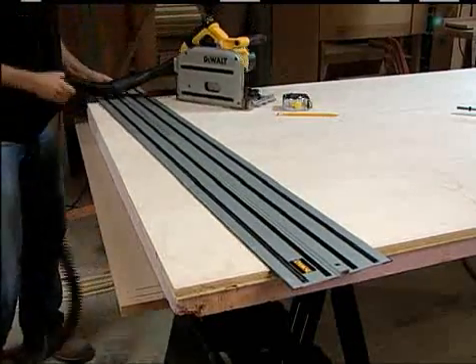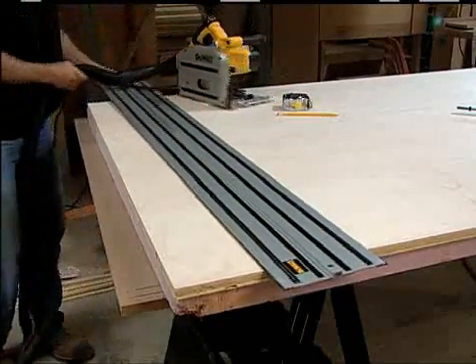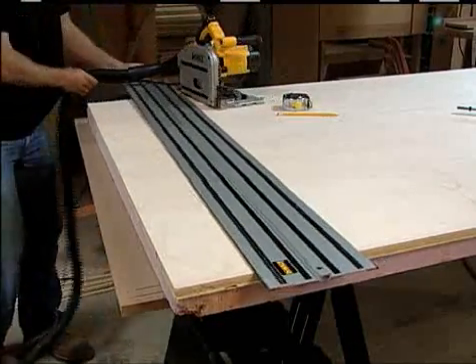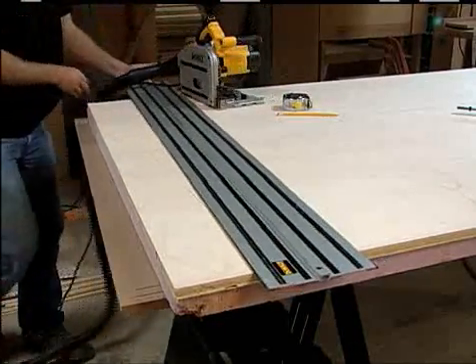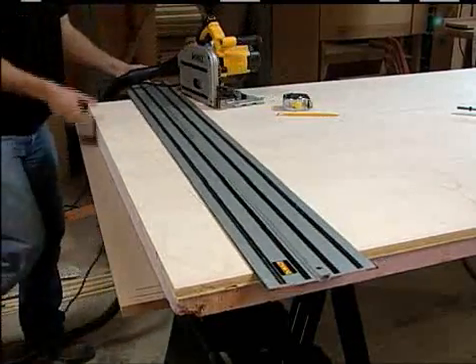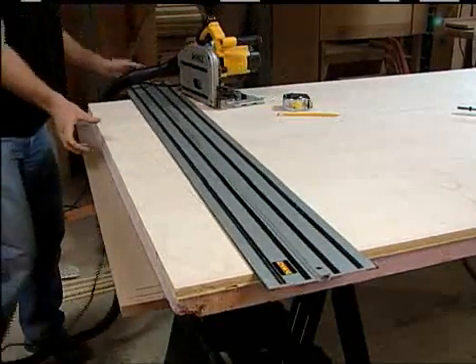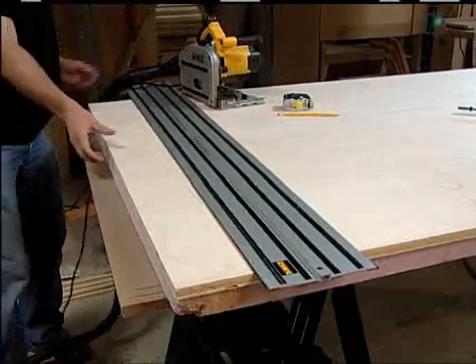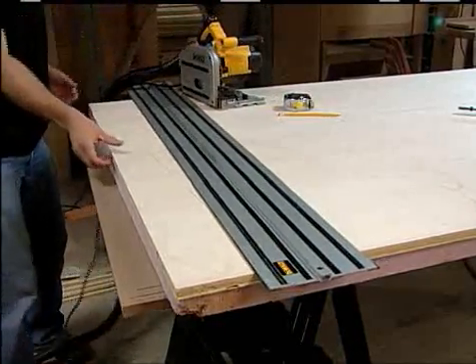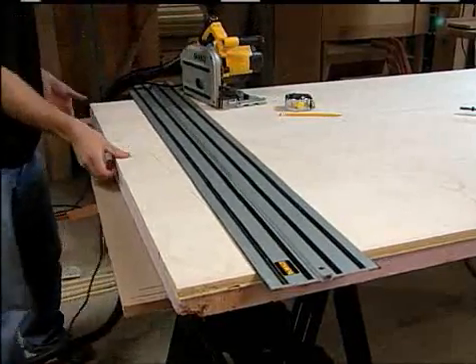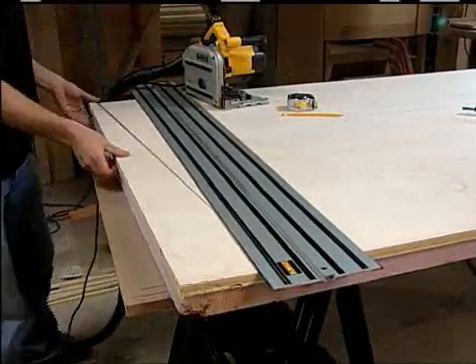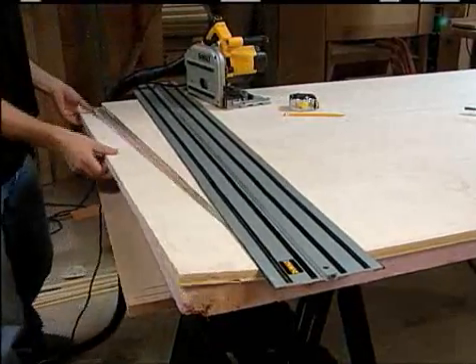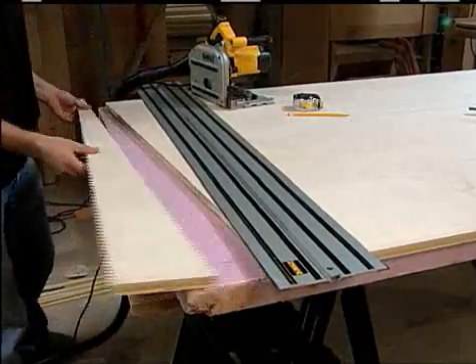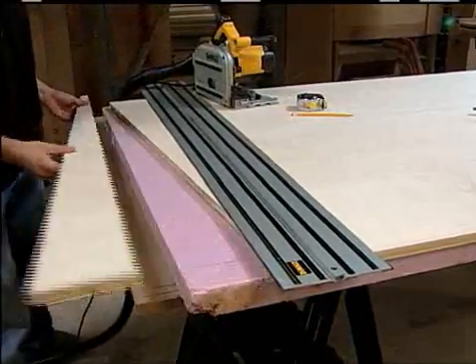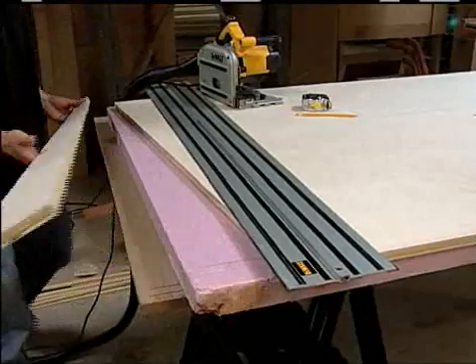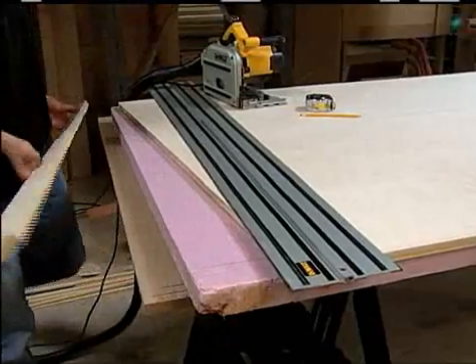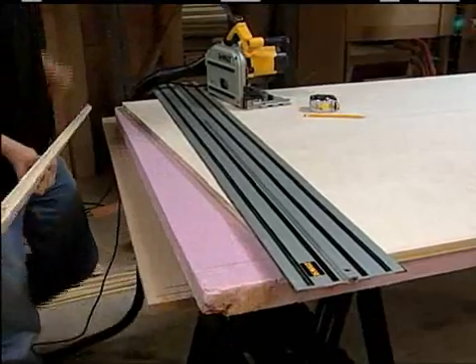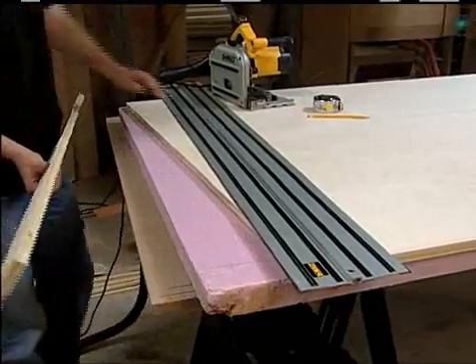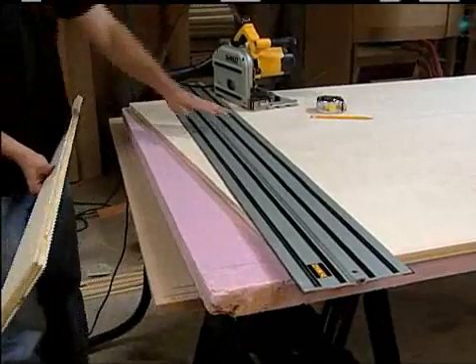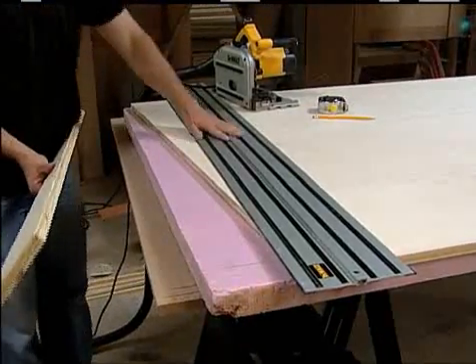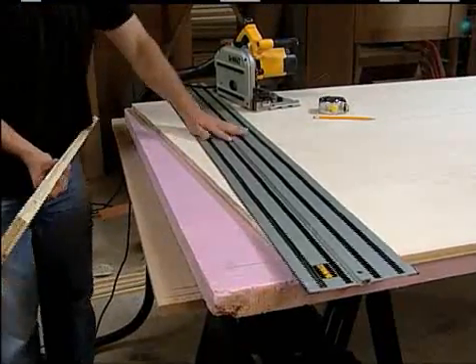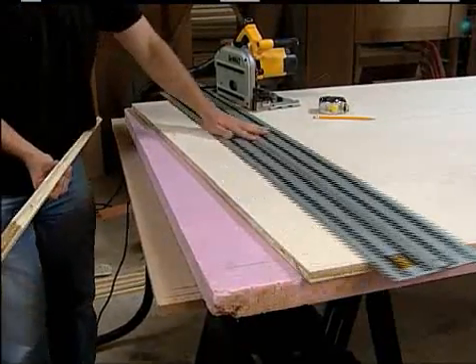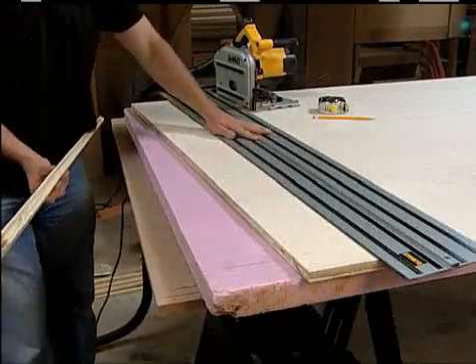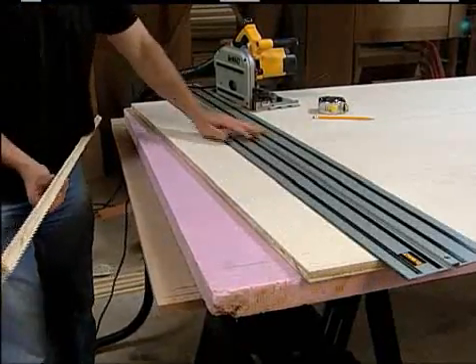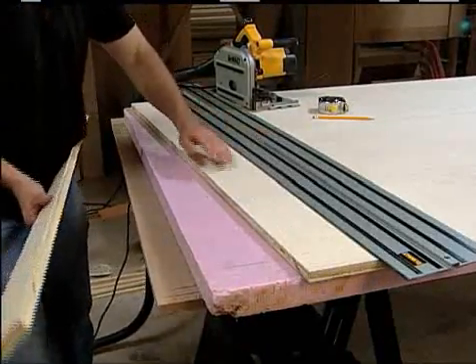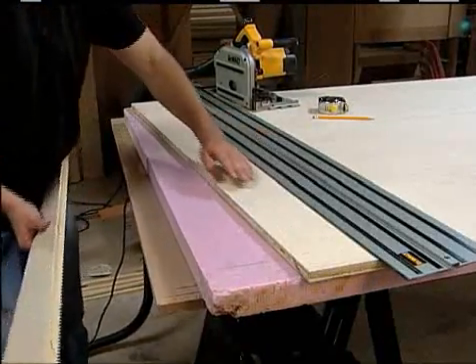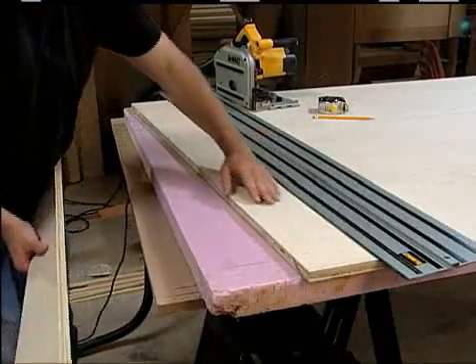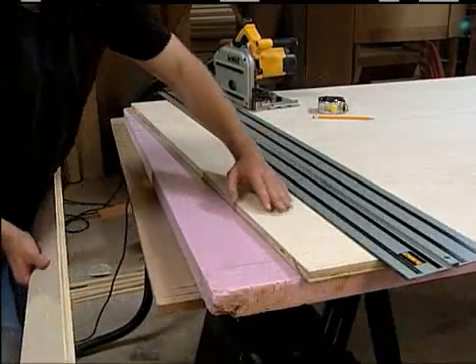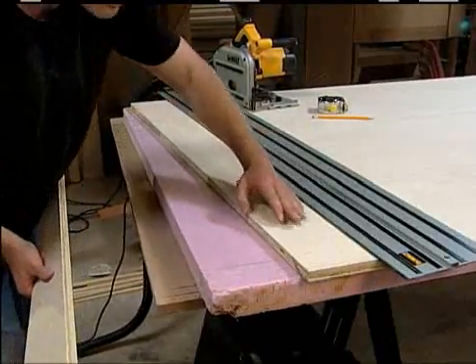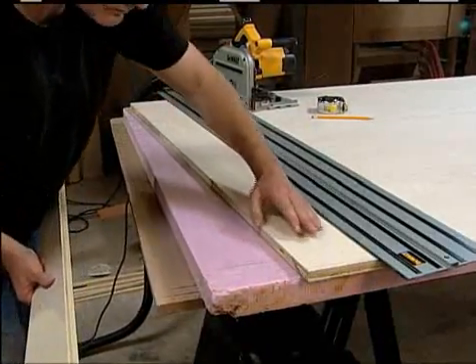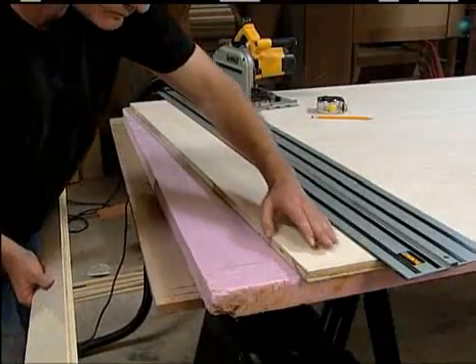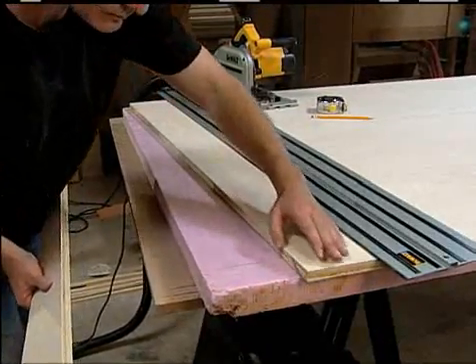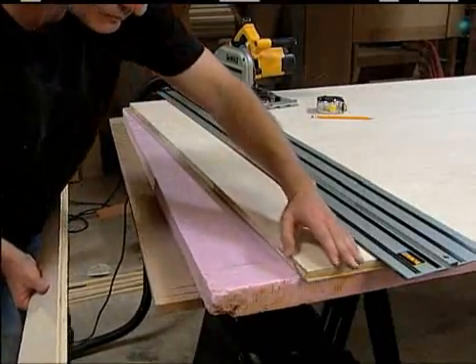Always getting a factory finish edge with the track saw saves time, material, and money.